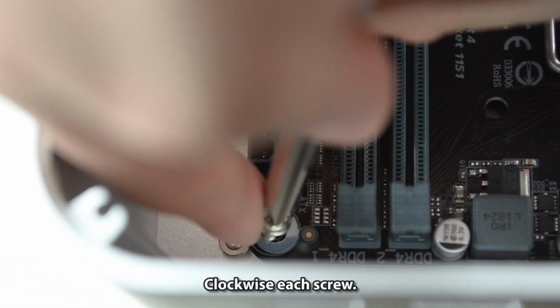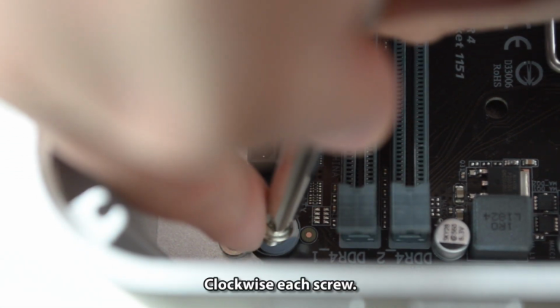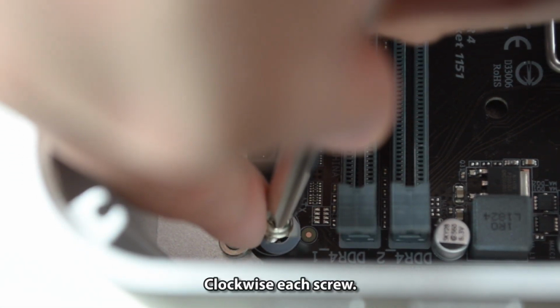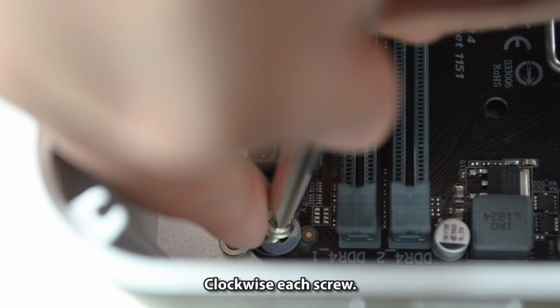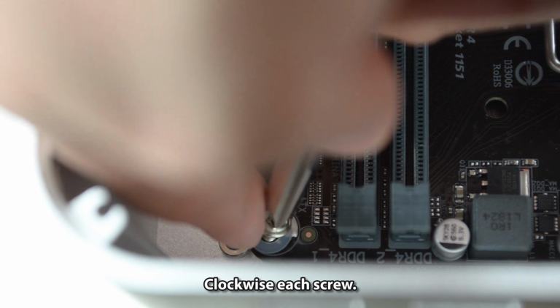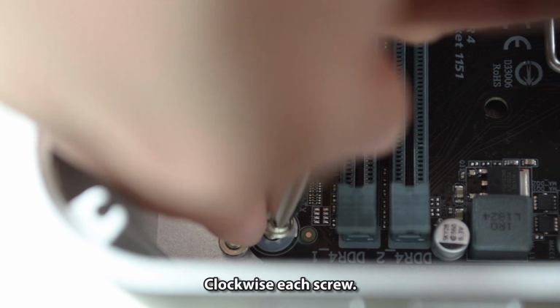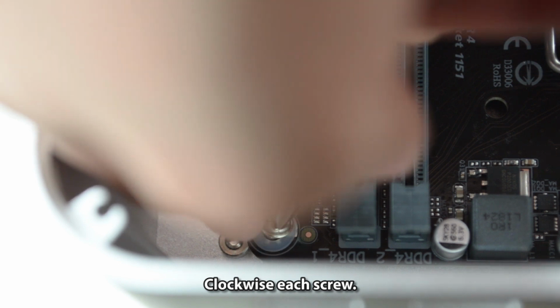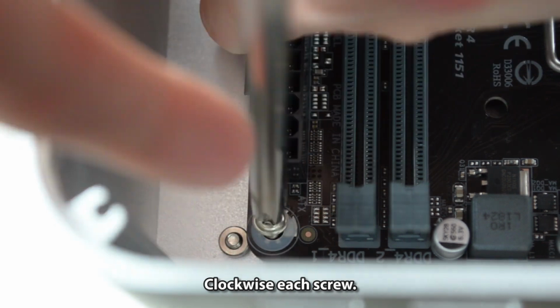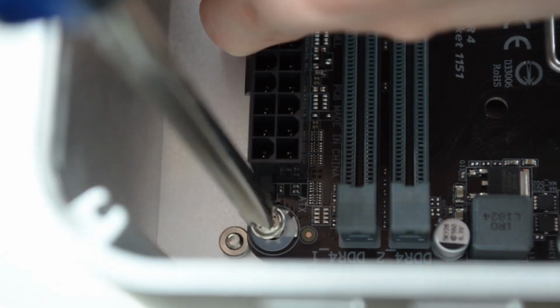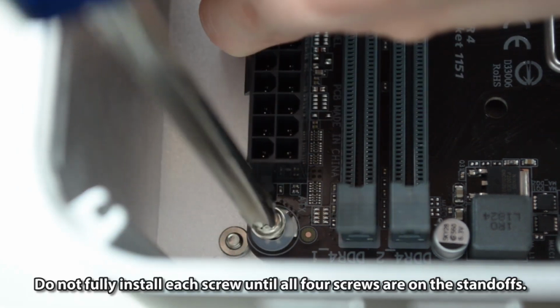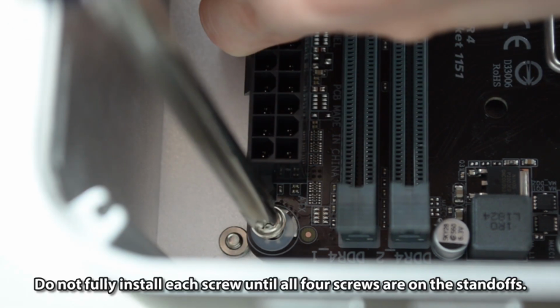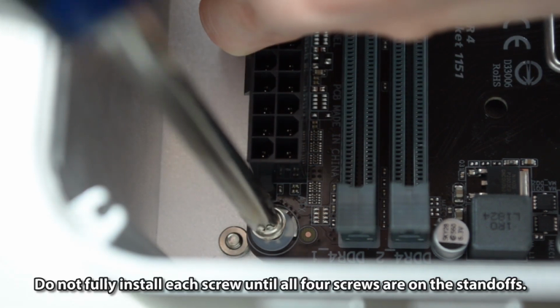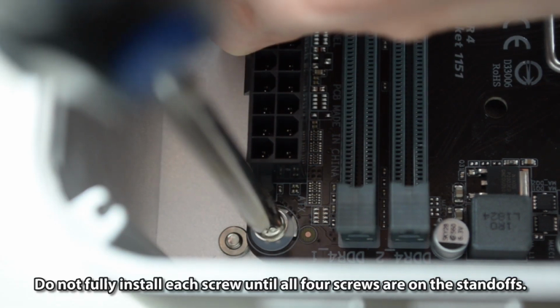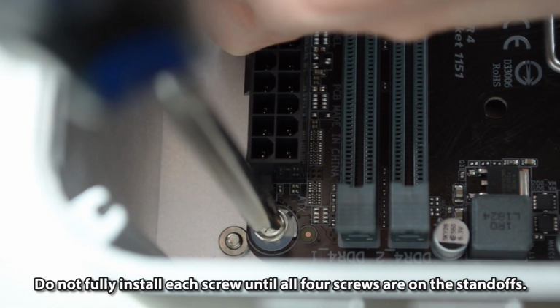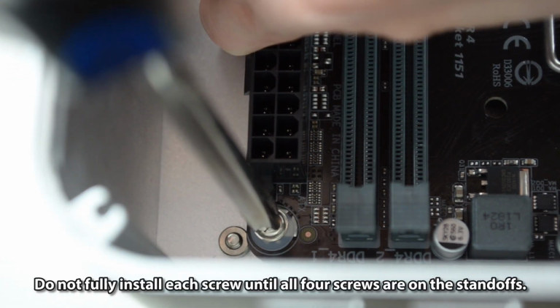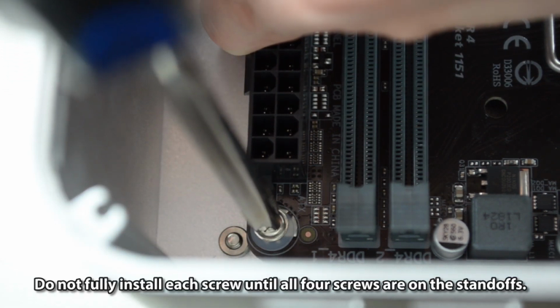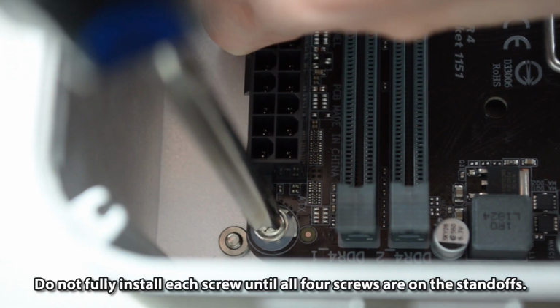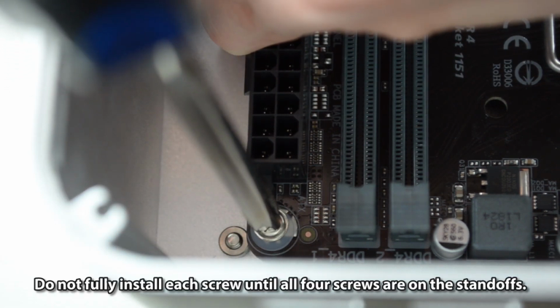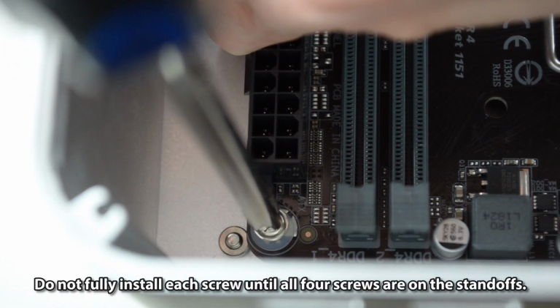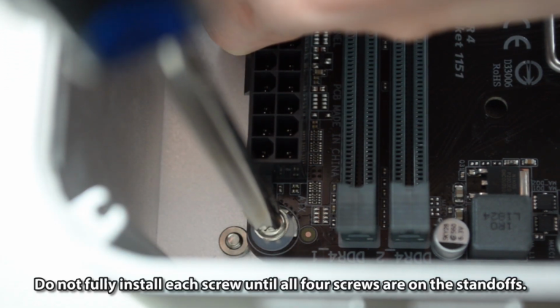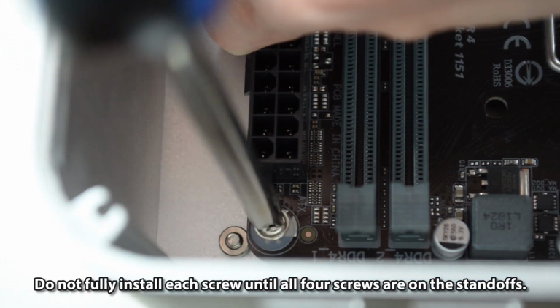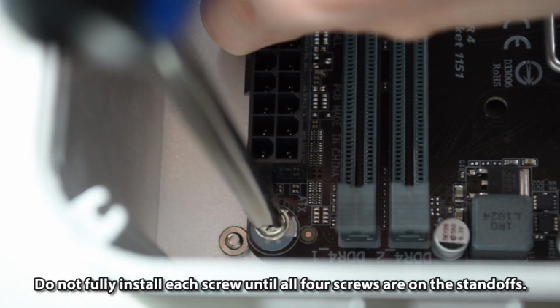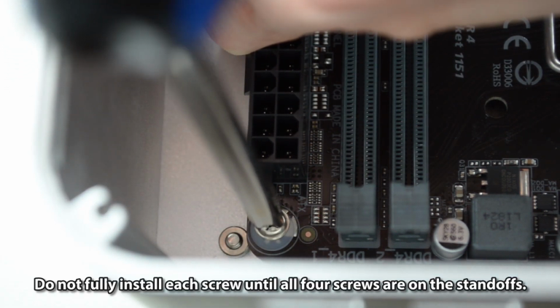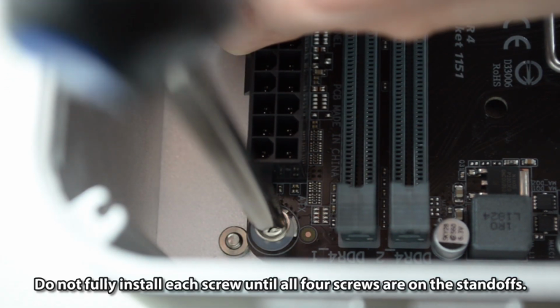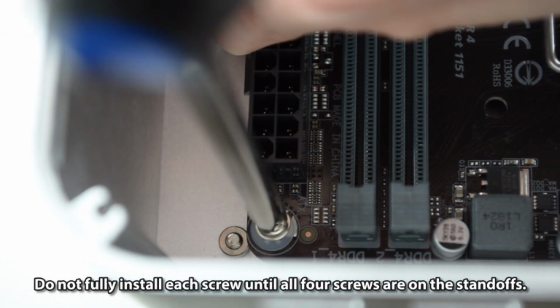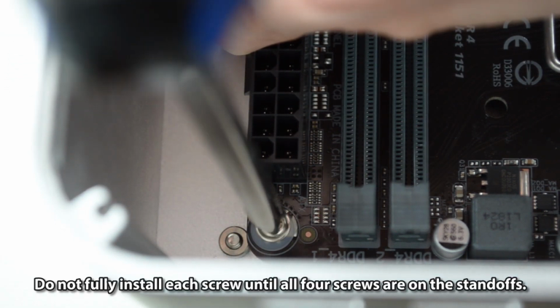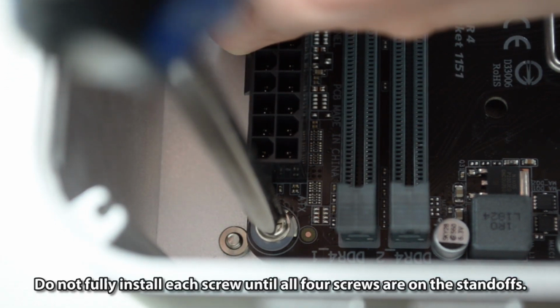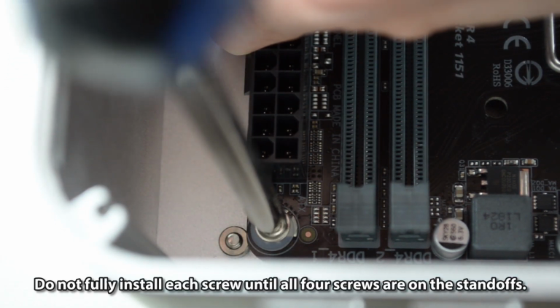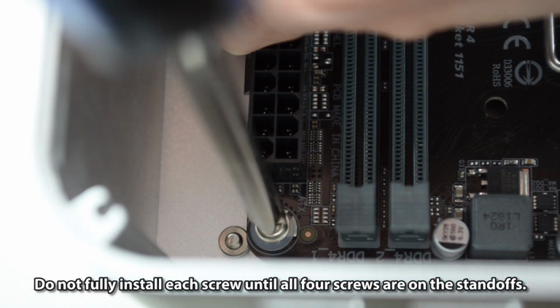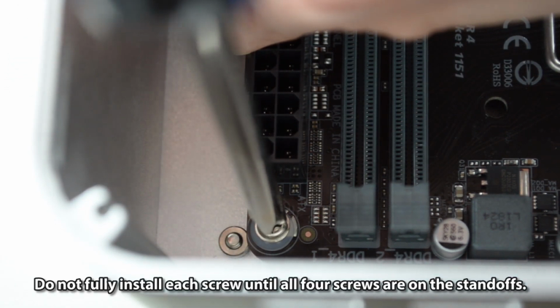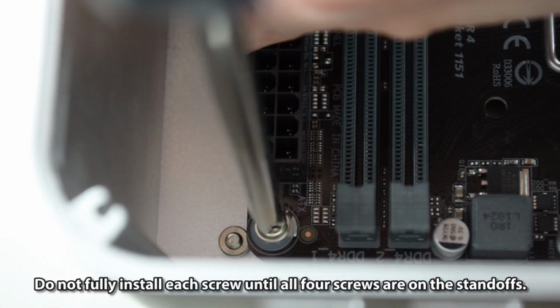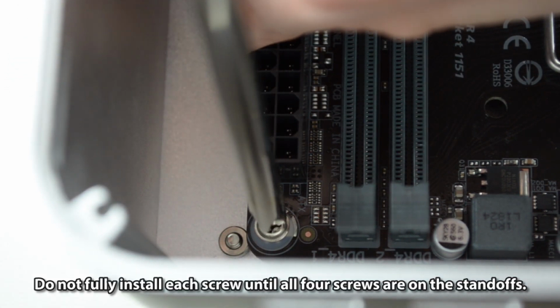Turn clockwise each screw. Do not fully tighten each screw until all four screws are seated on the standoffs.